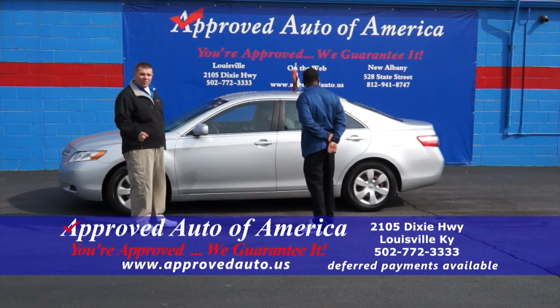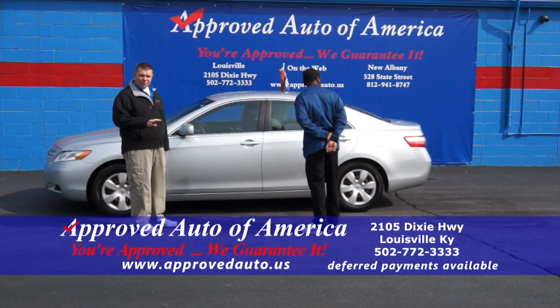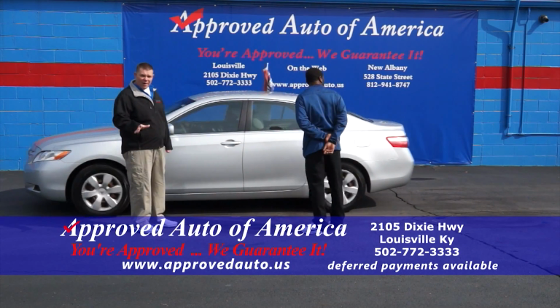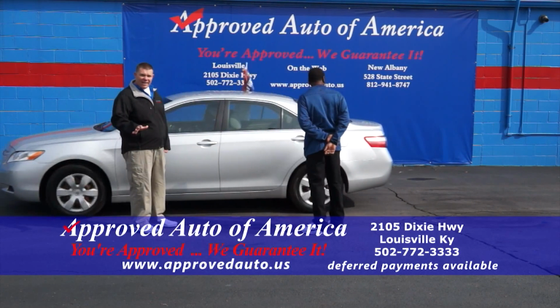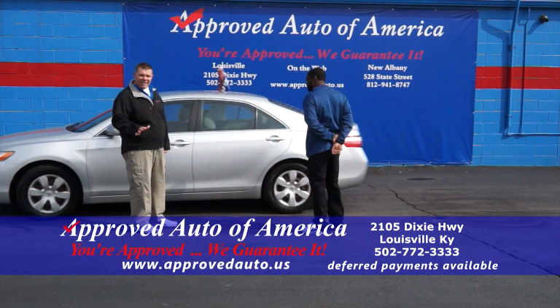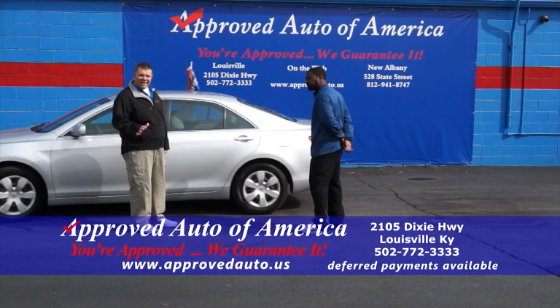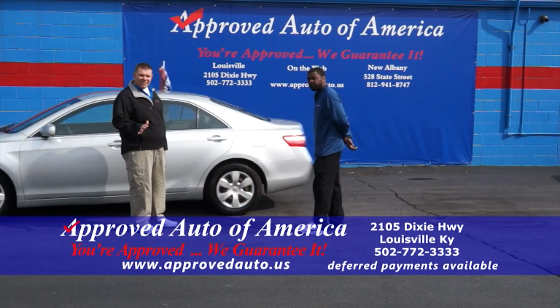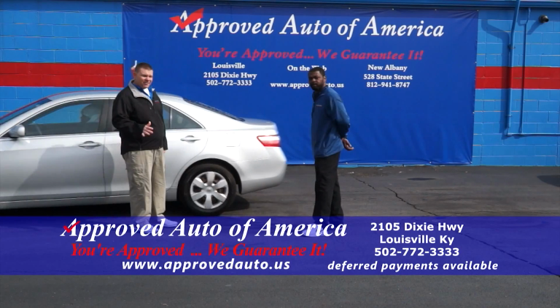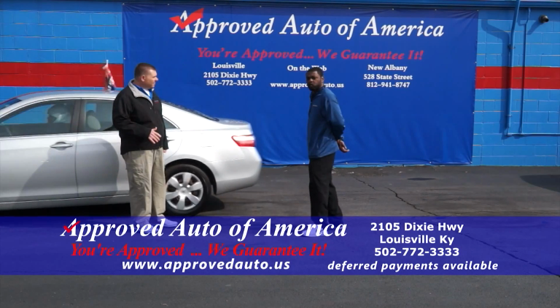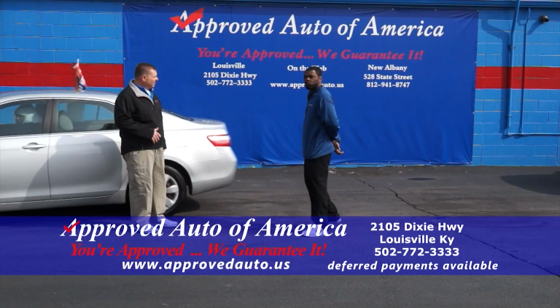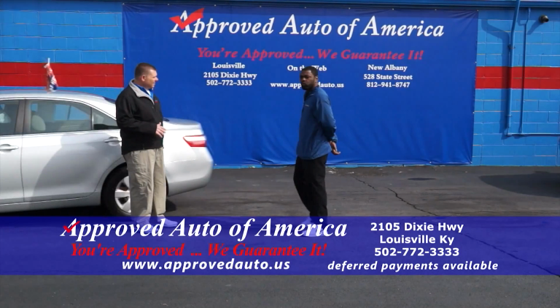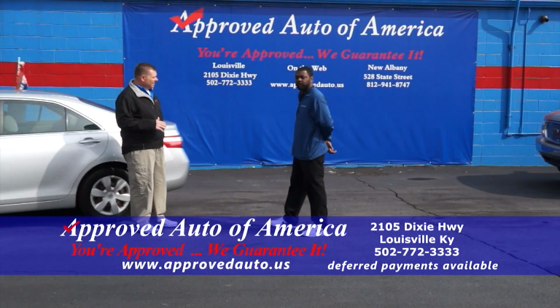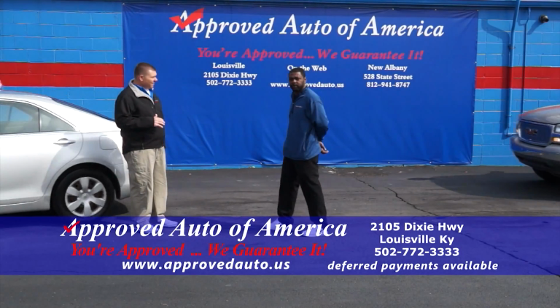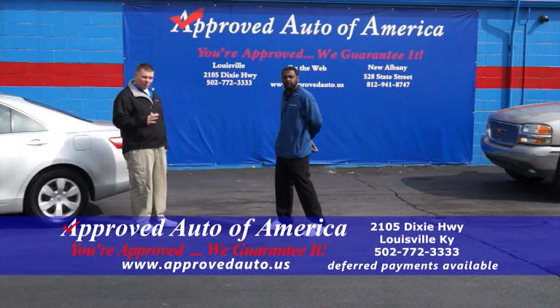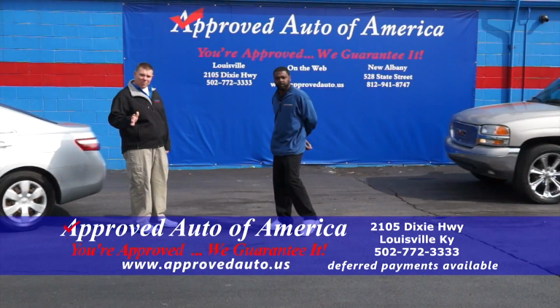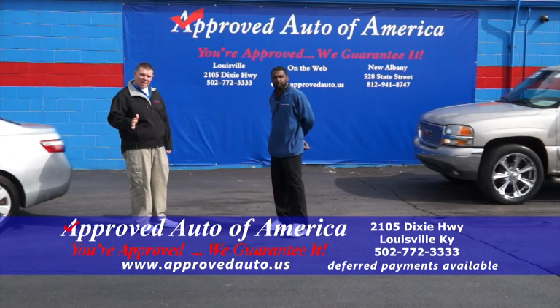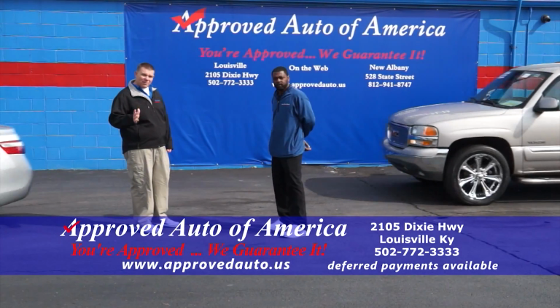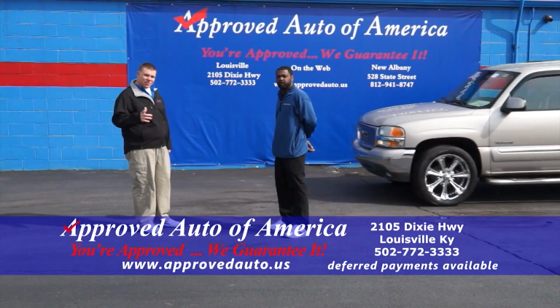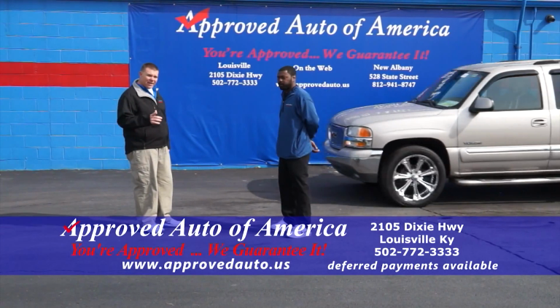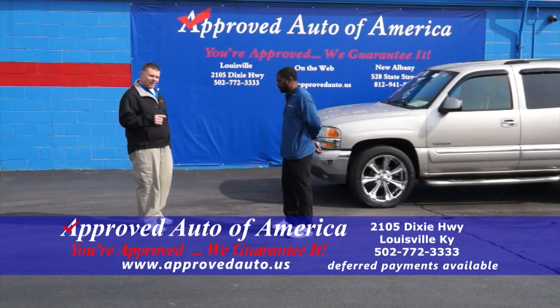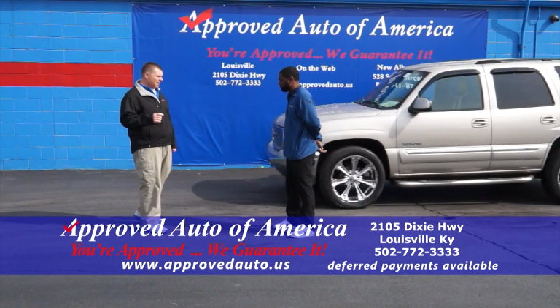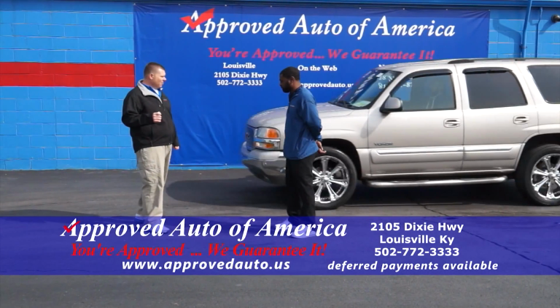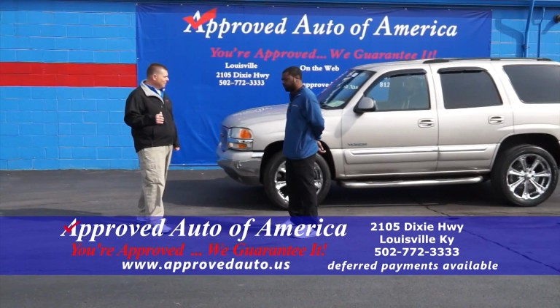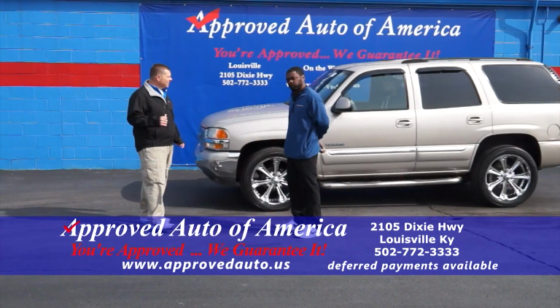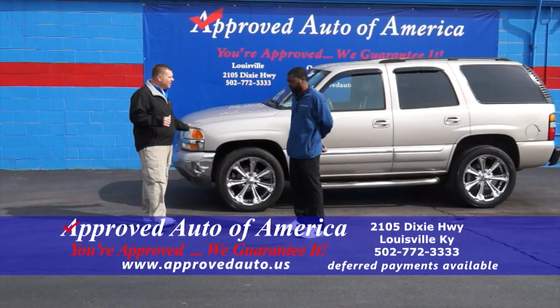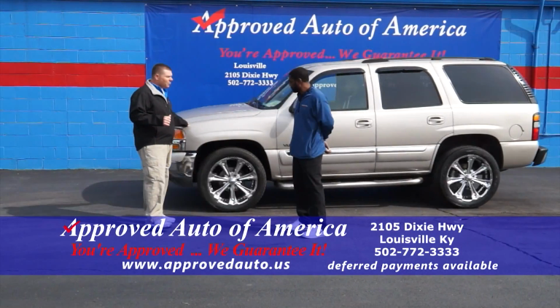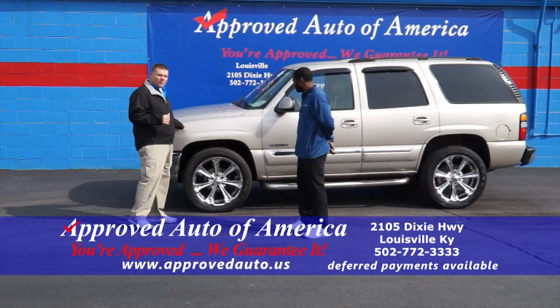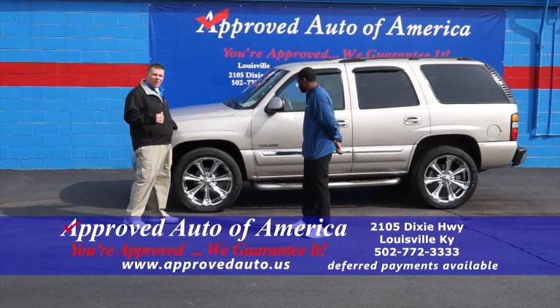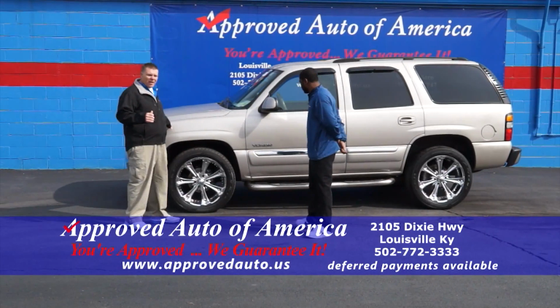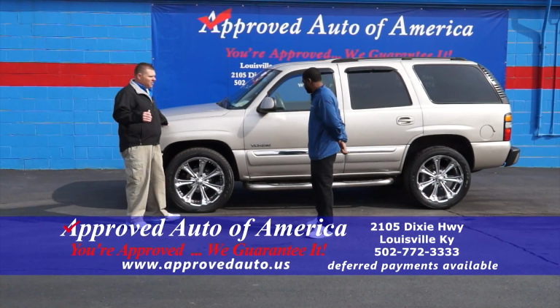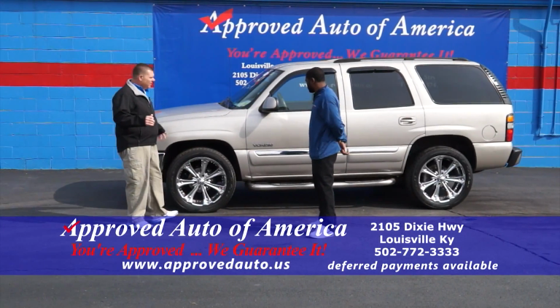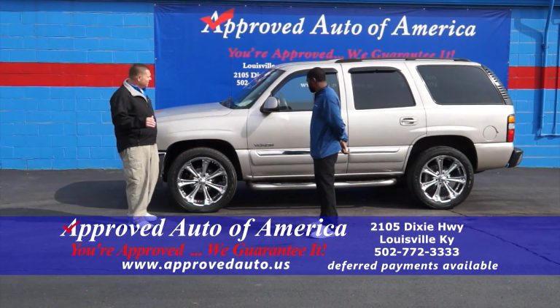Remember, $499 down, affordable payments. You can check everything out on our website at ApprovedAuto.us.